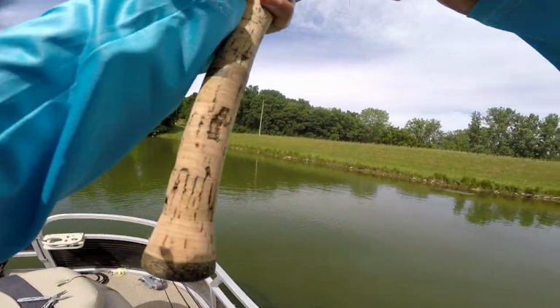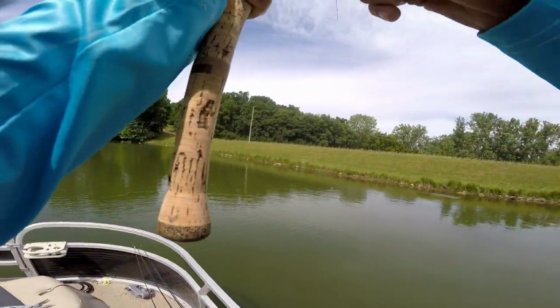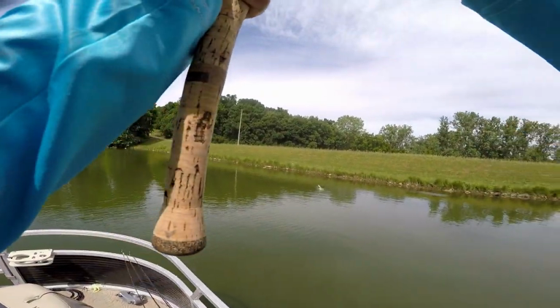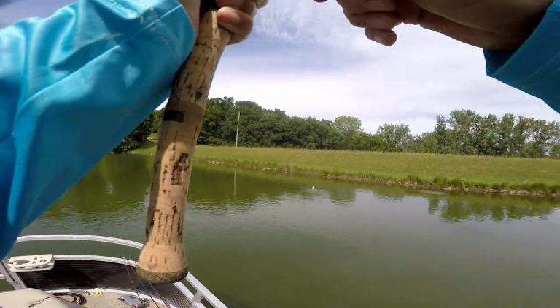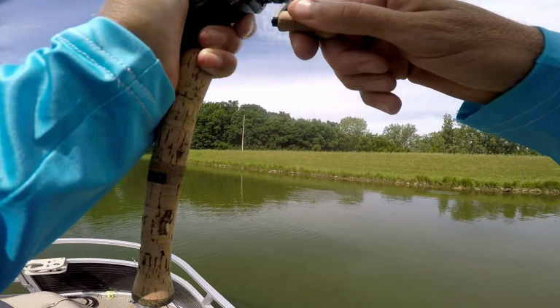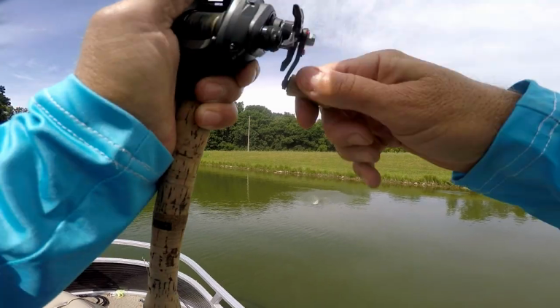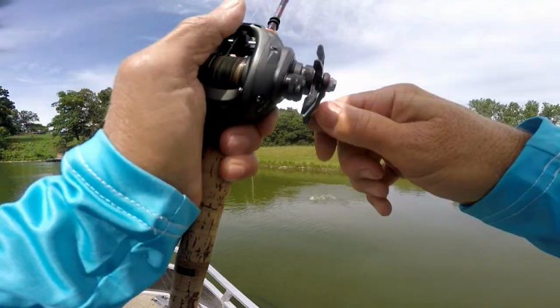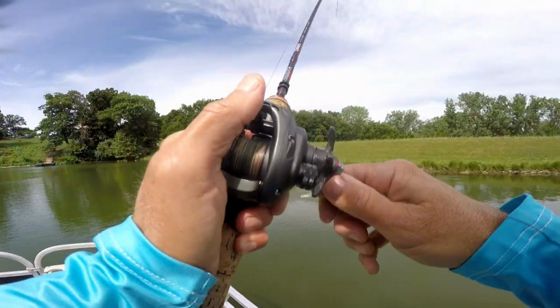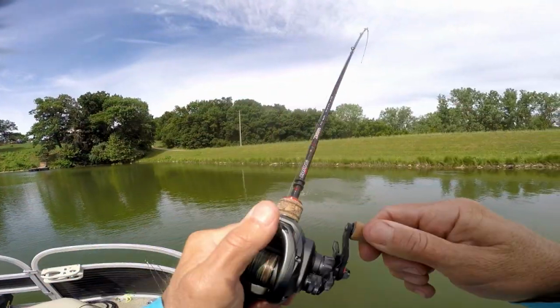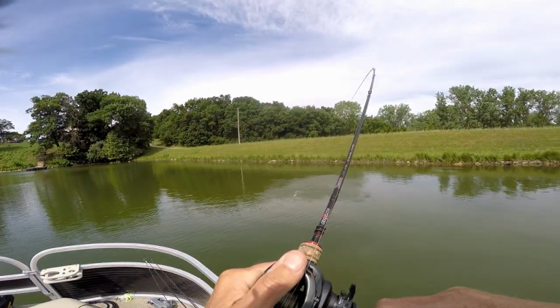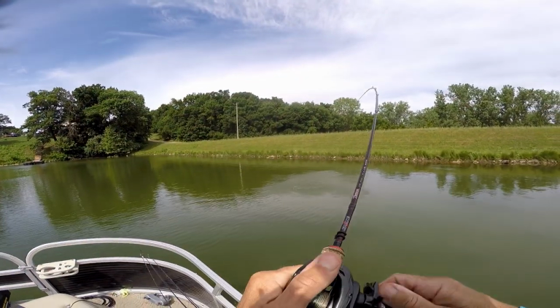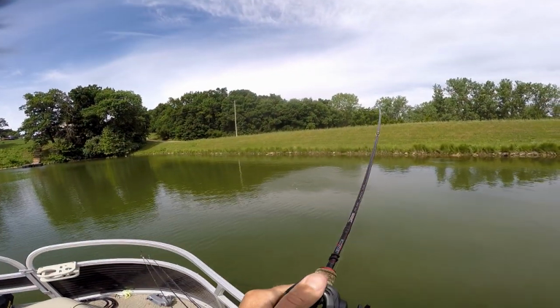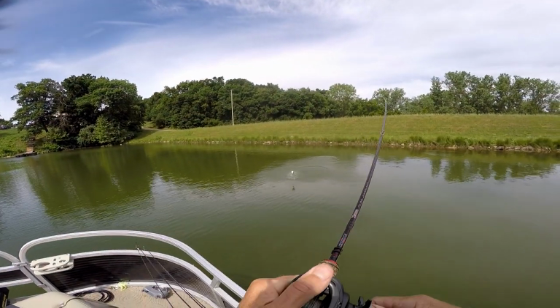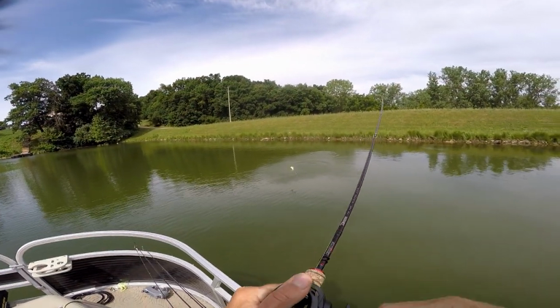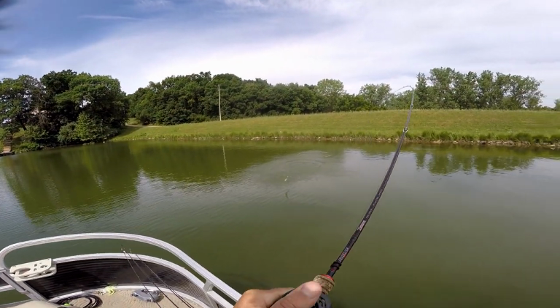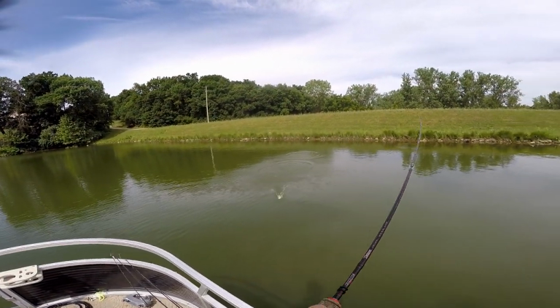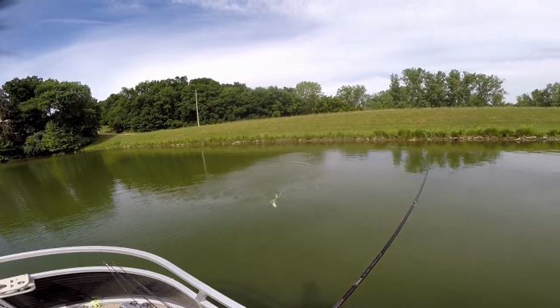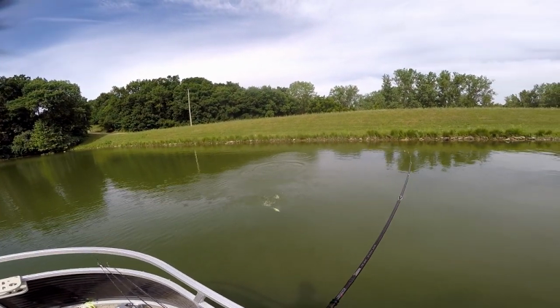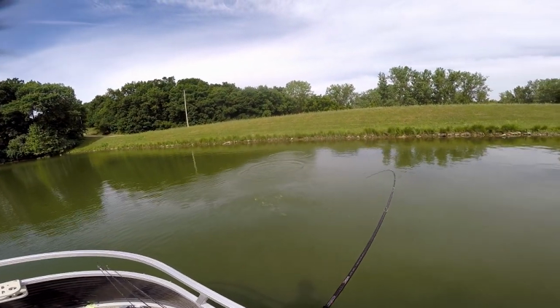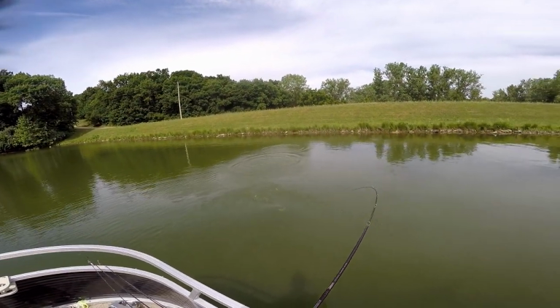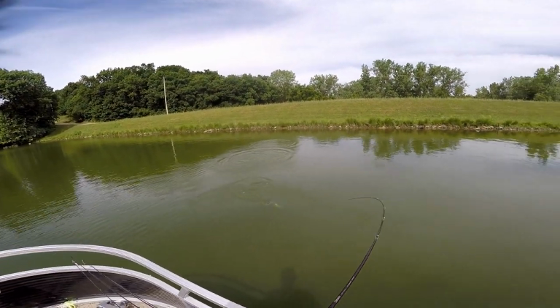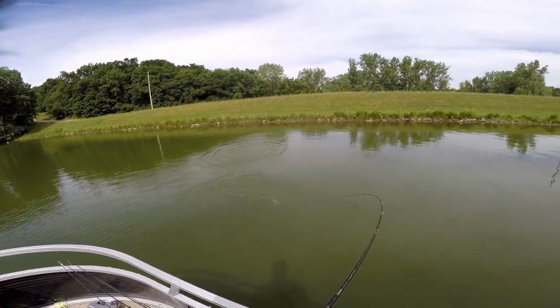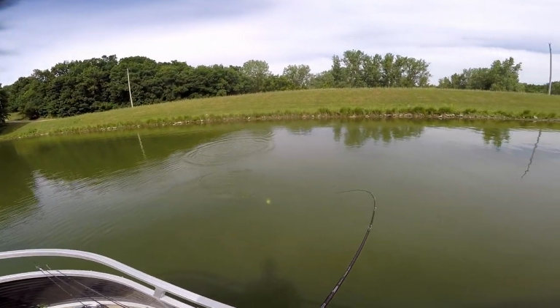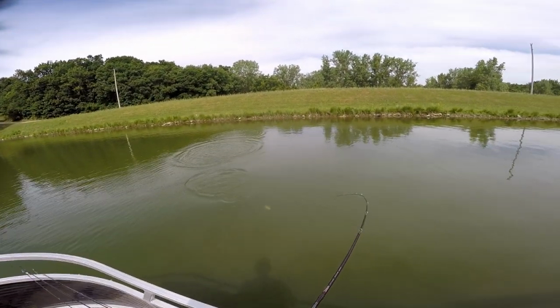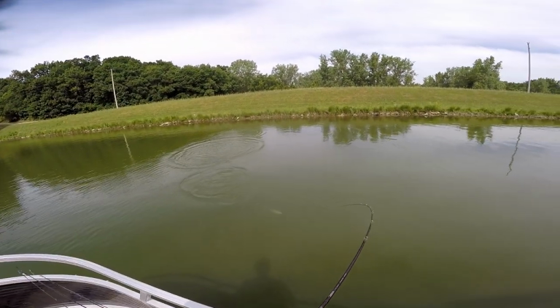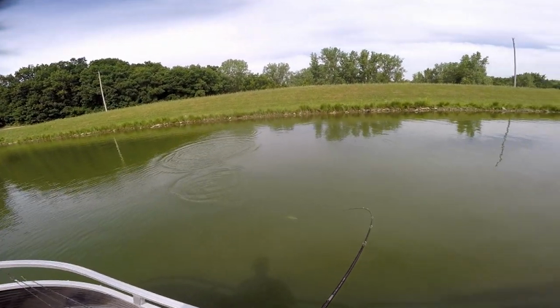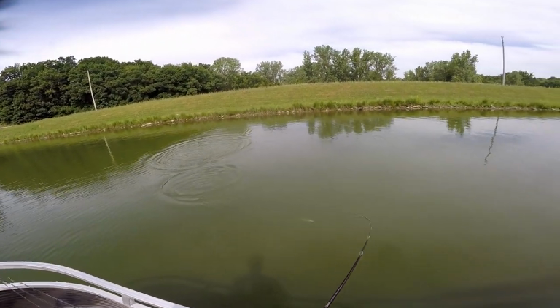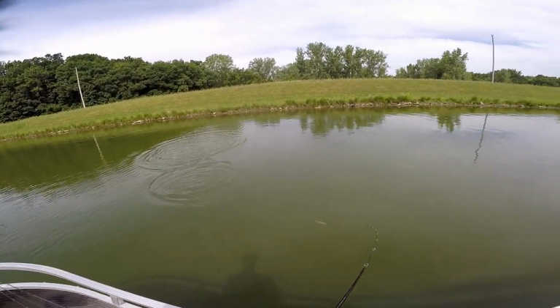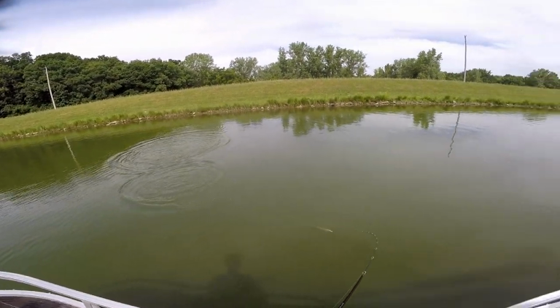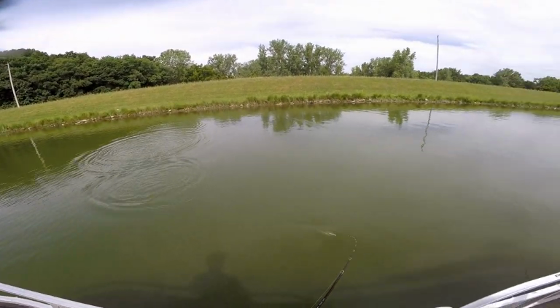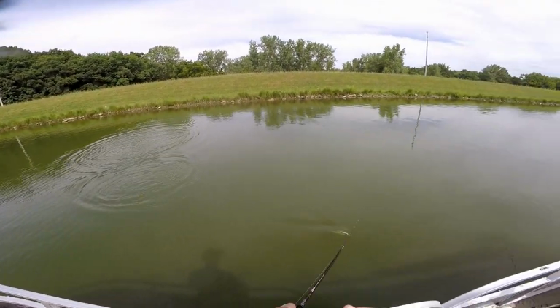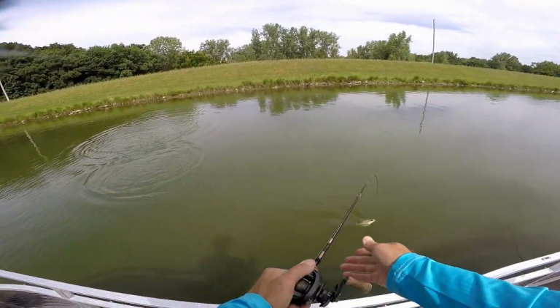There we go - oh, that is a jumping fool! That thing jumped - he'd still jump. That's smallmouth material. Get over here!